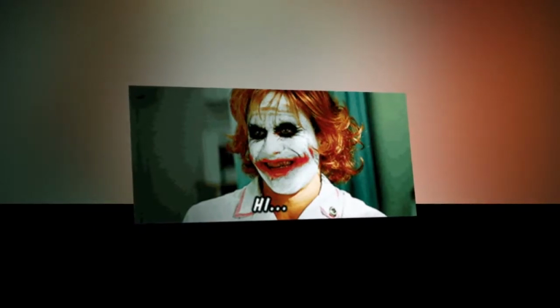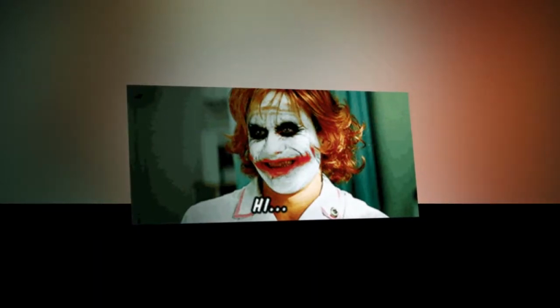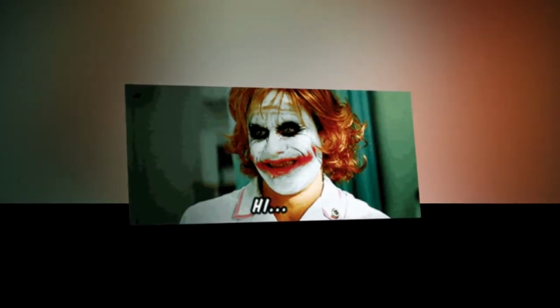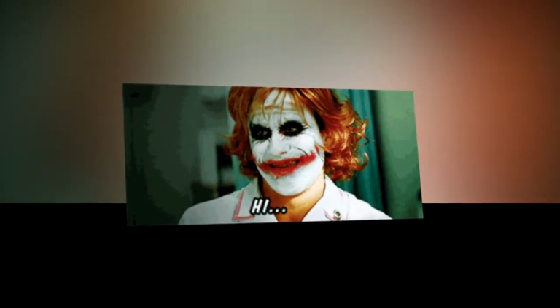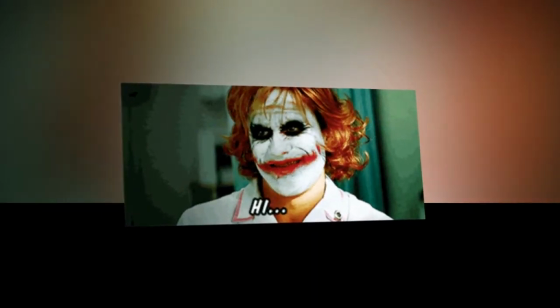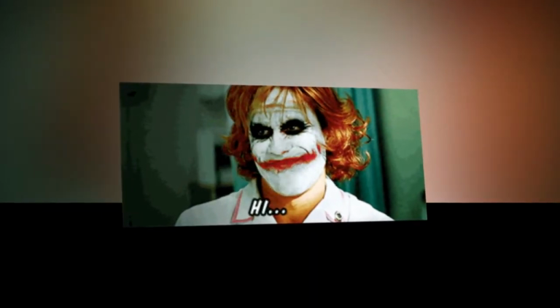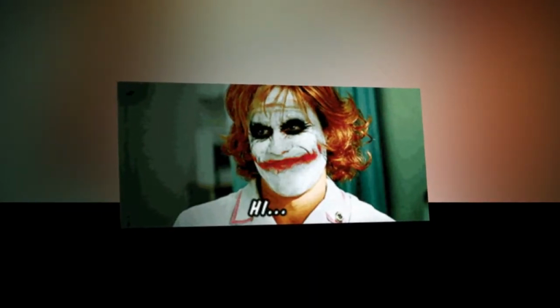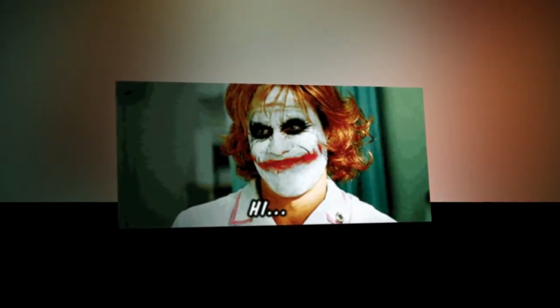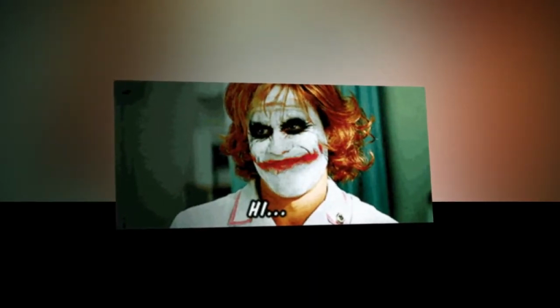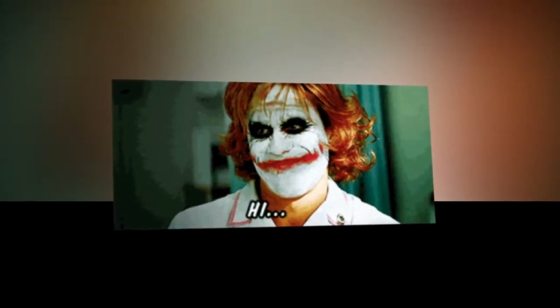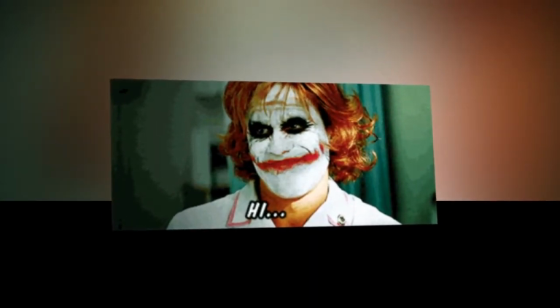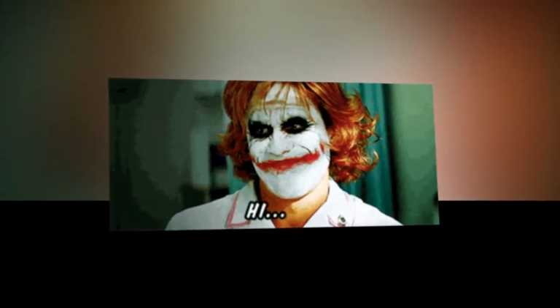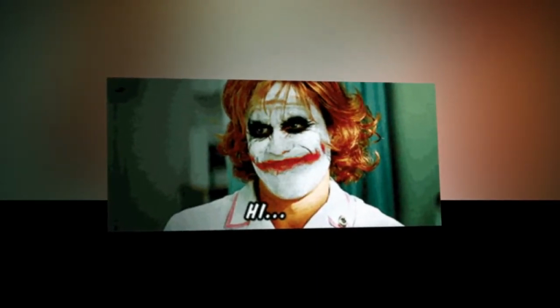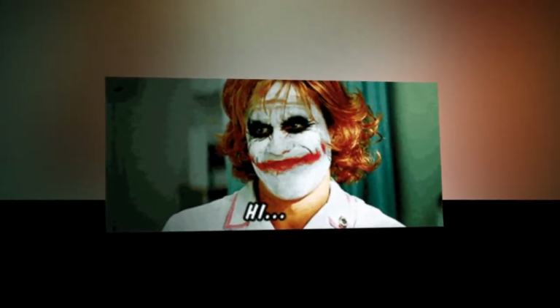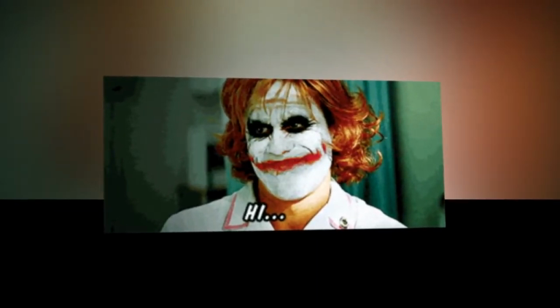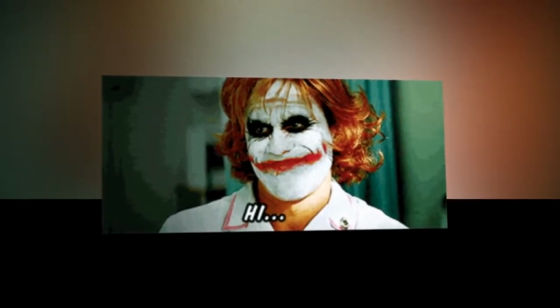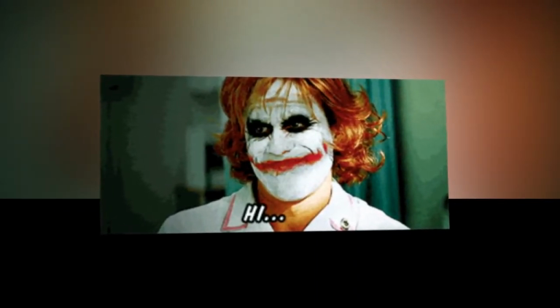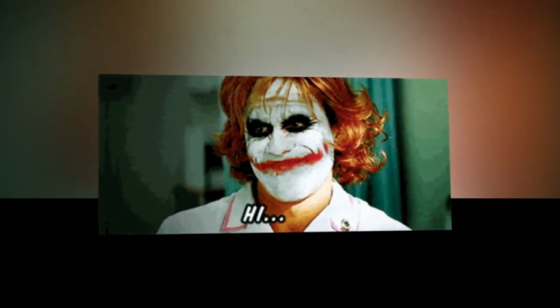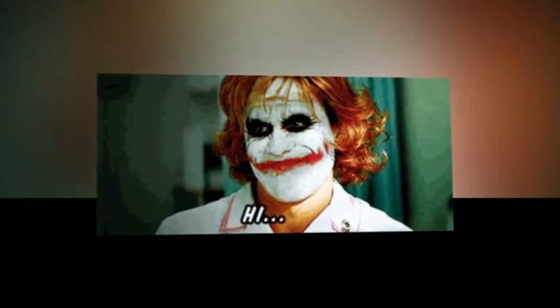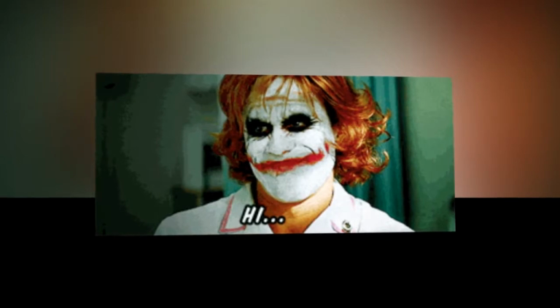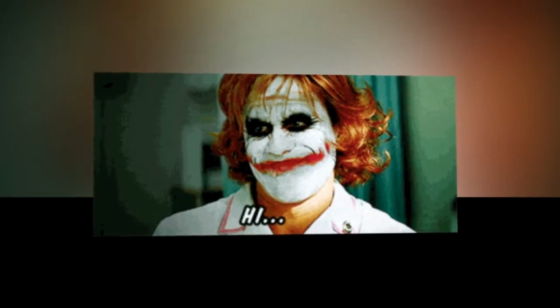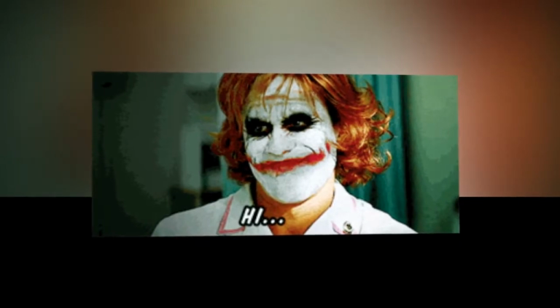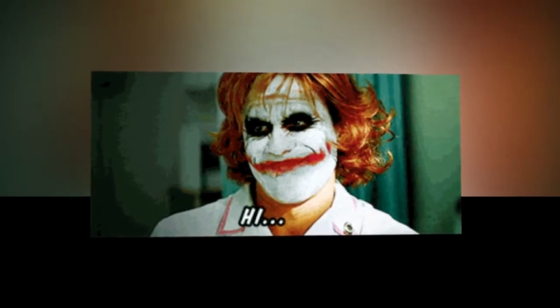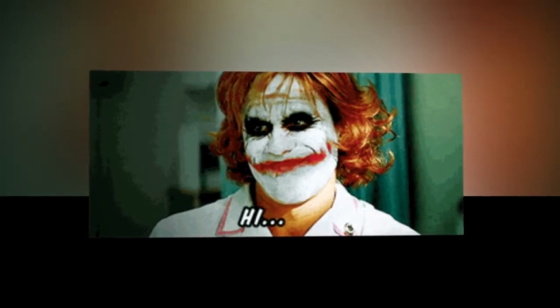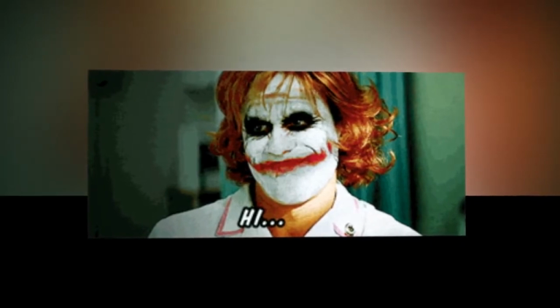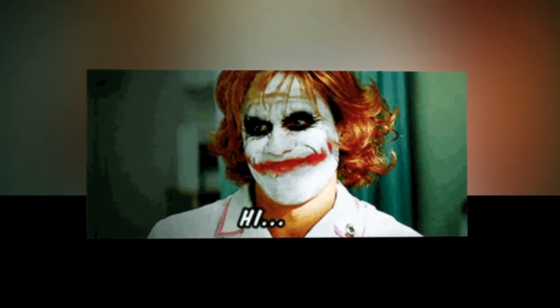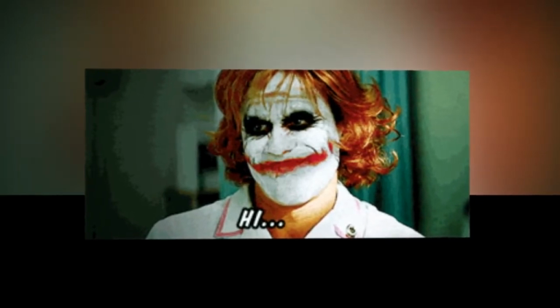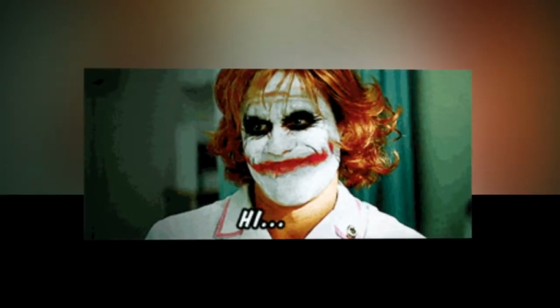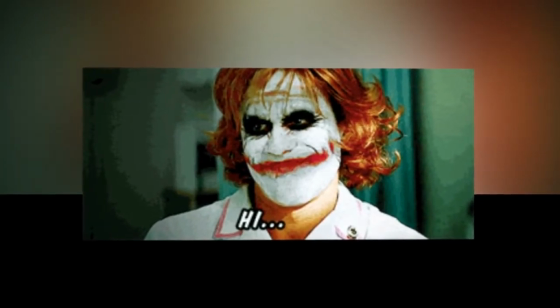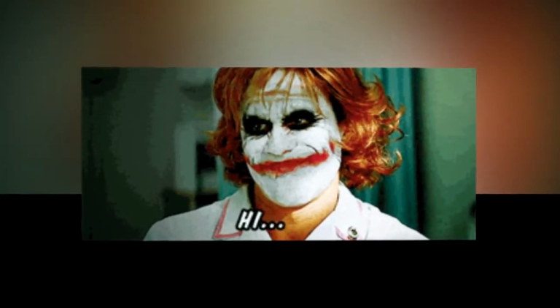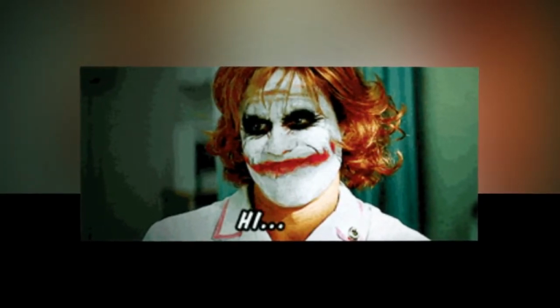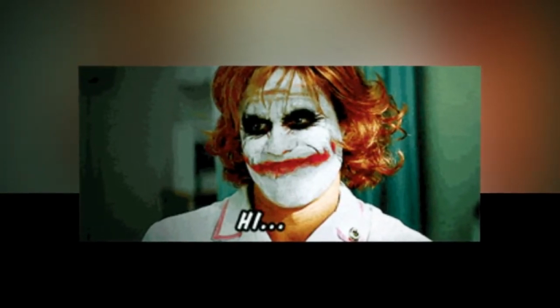The TL;DR doctor version: this mascara is awesome and you should buy it if you've ever been personally victimized by mascara smears or flakes.